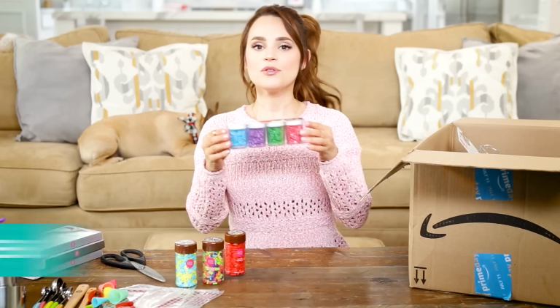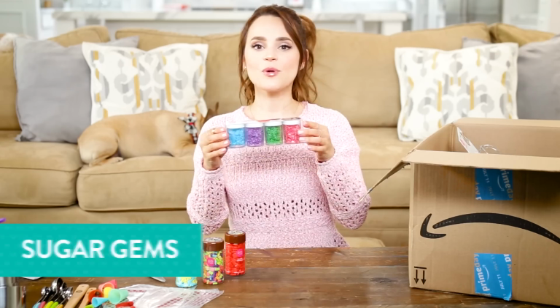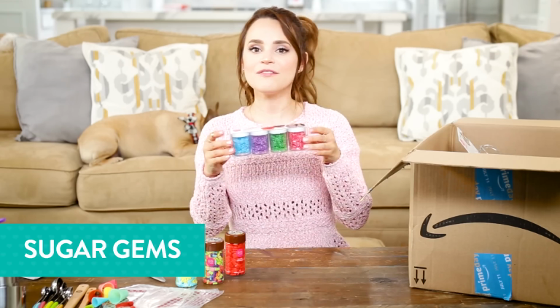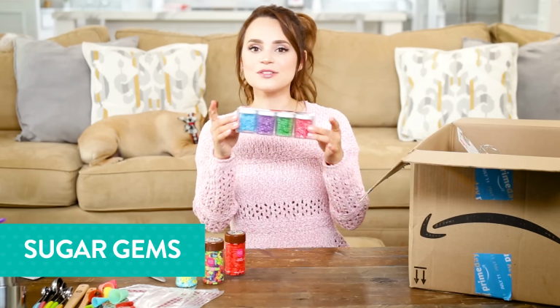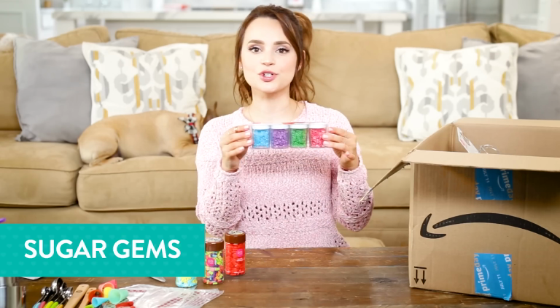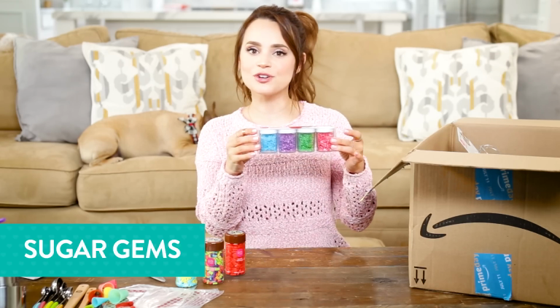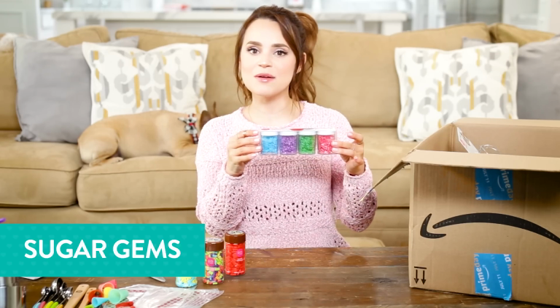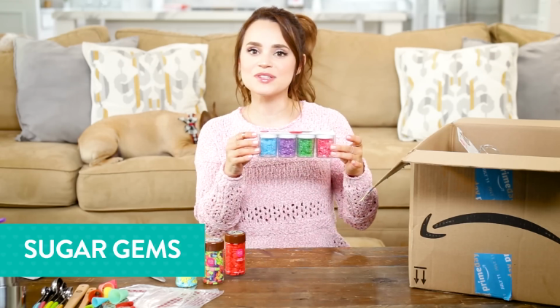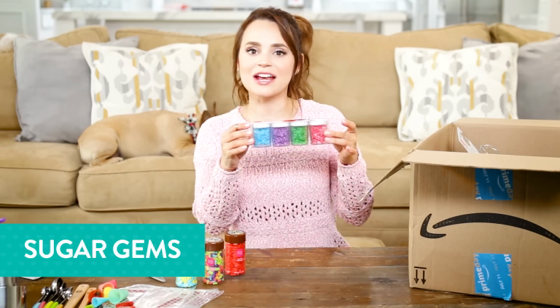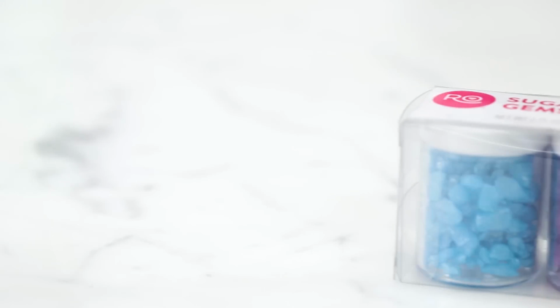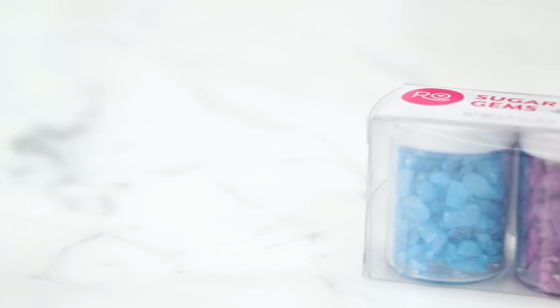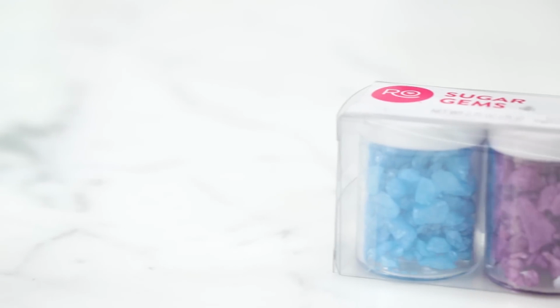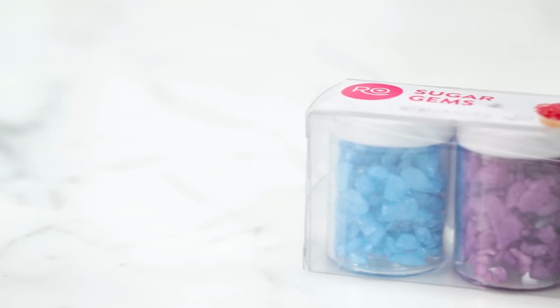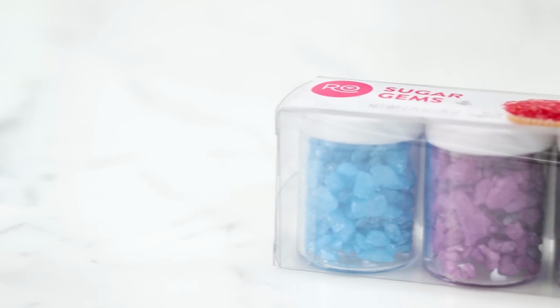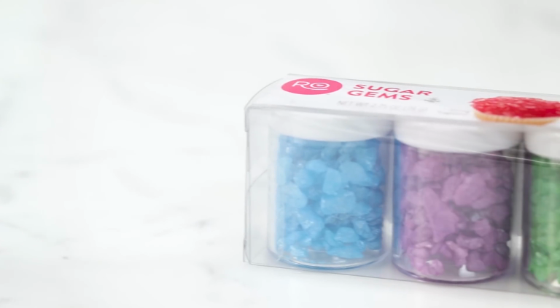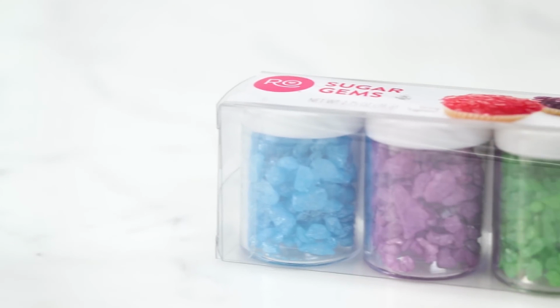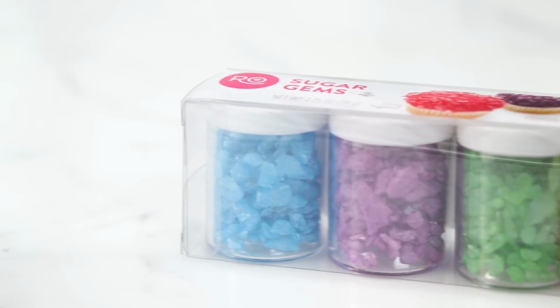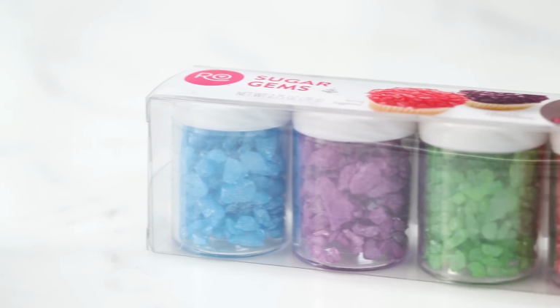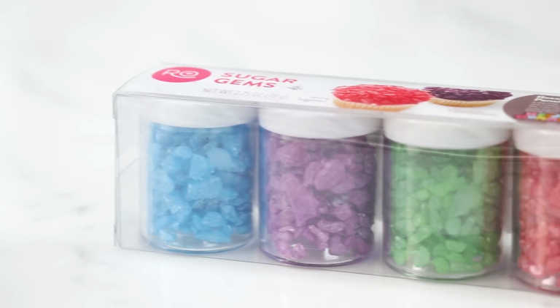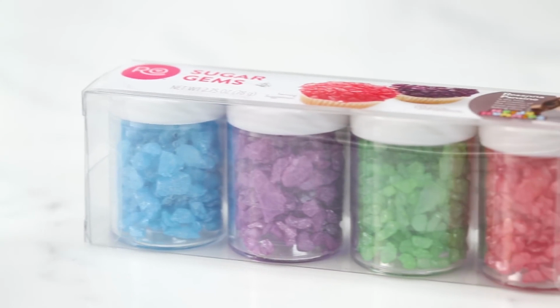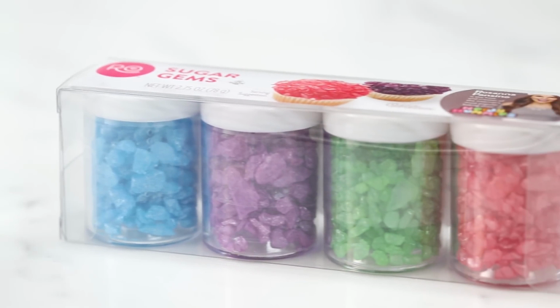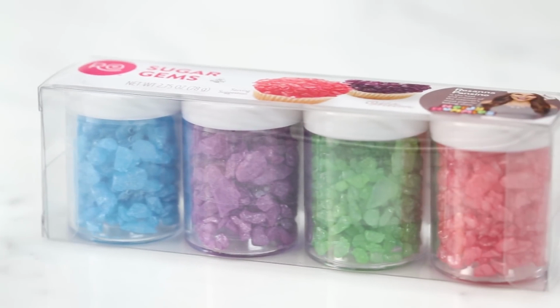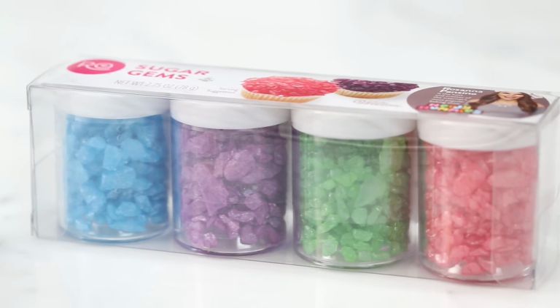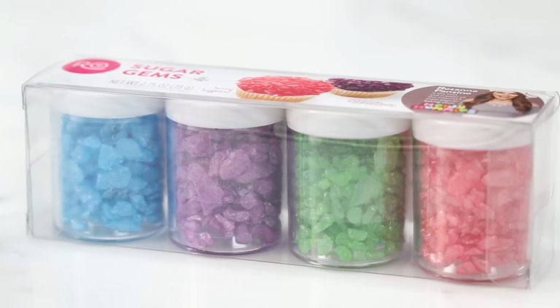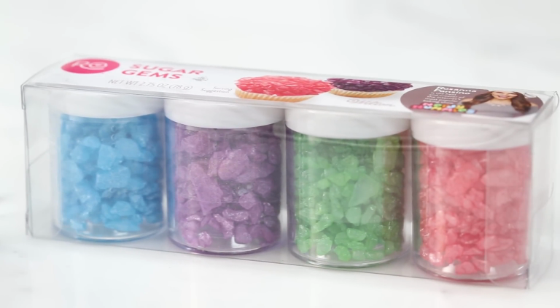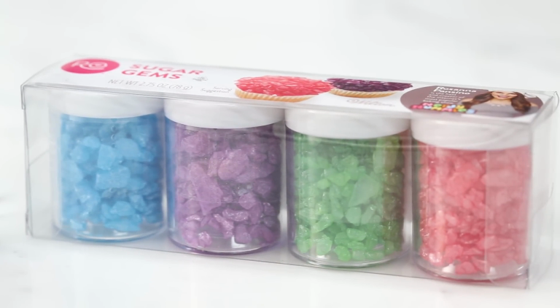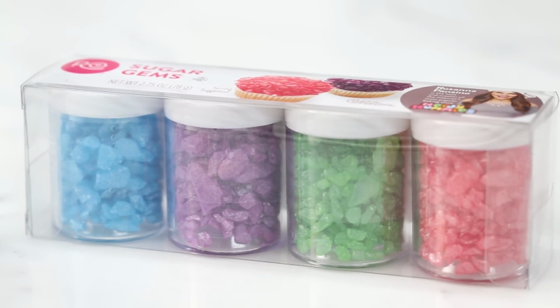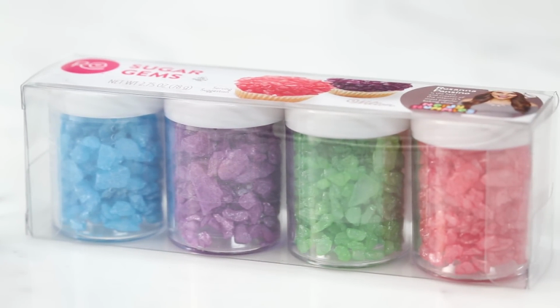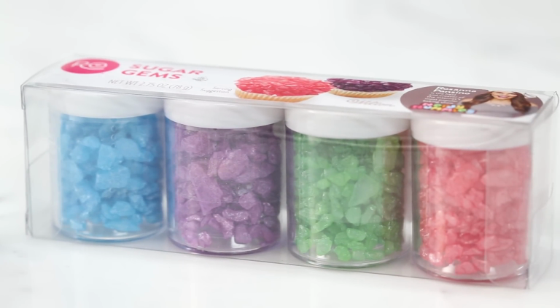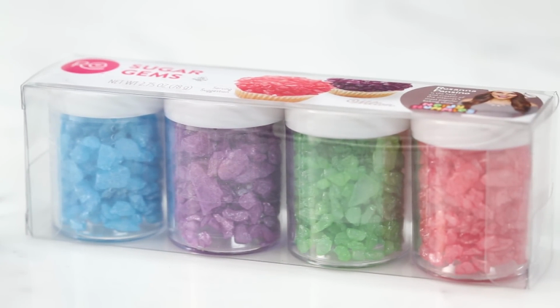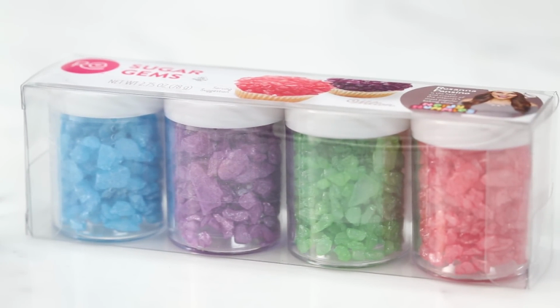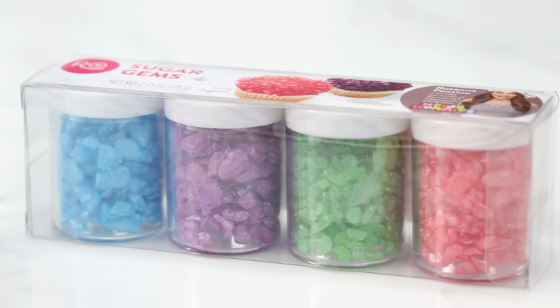I also have these little sugar gems — they're kind of like rock candy. I thought it'd be really cool if you weren't going to make a geode cupcake or a cookie.